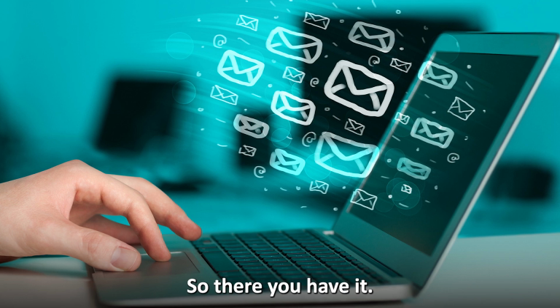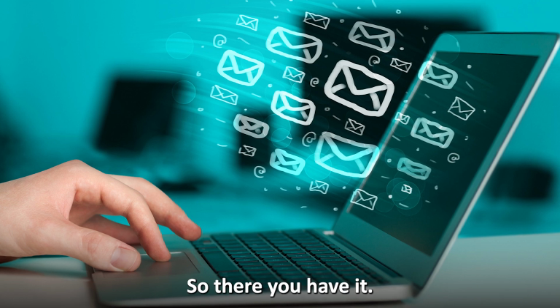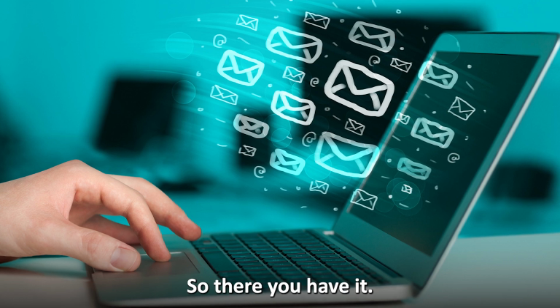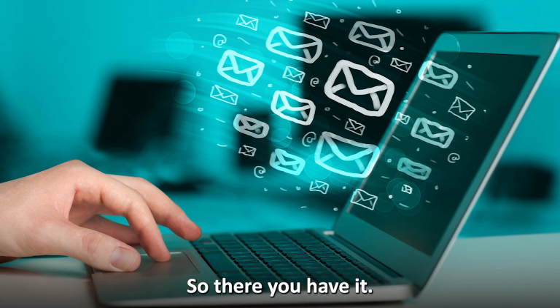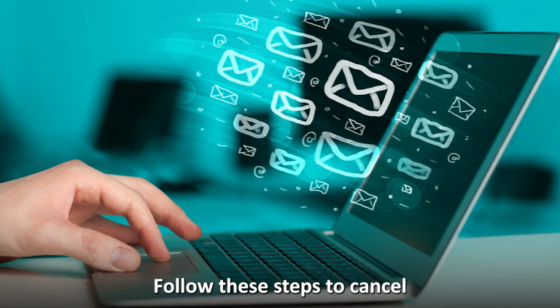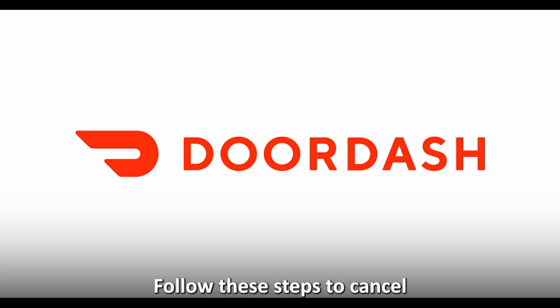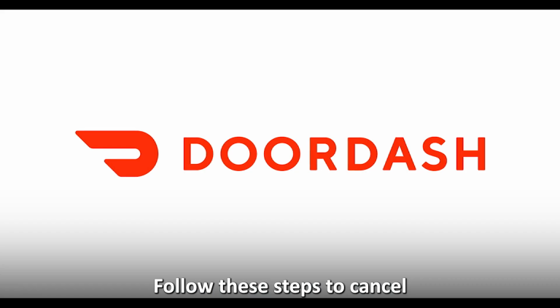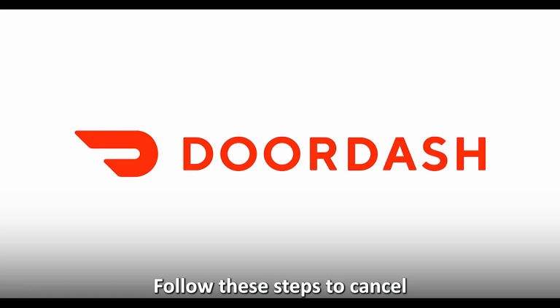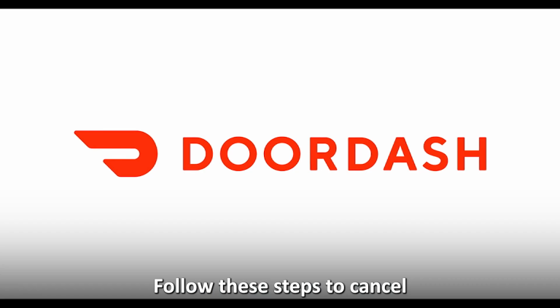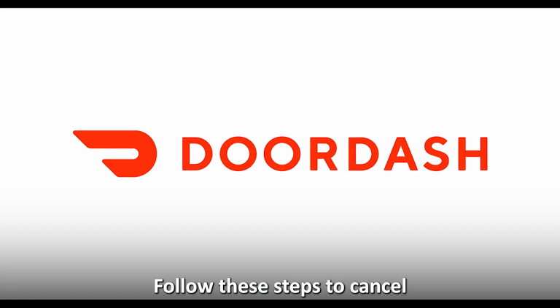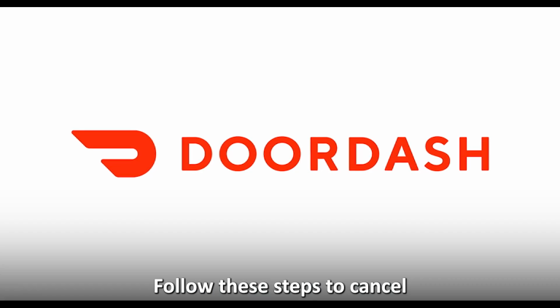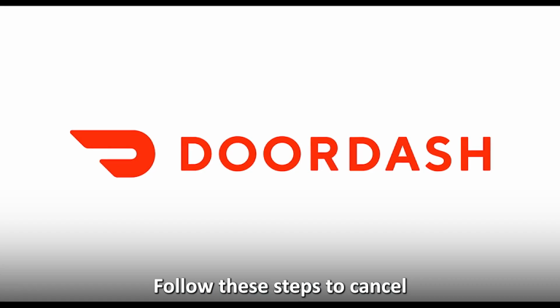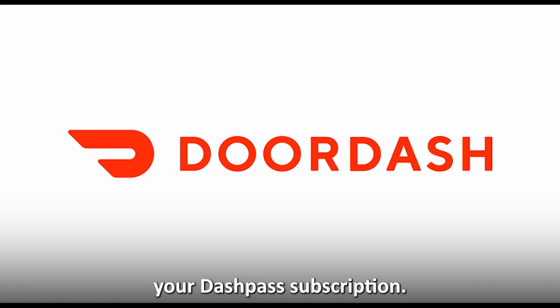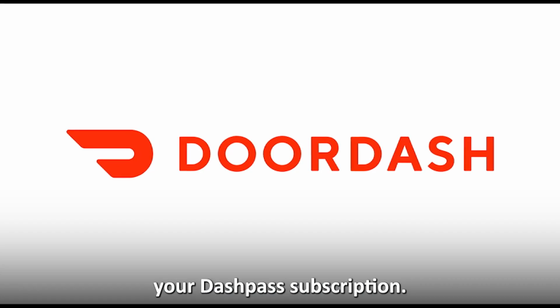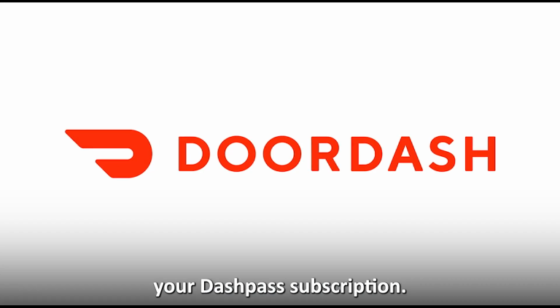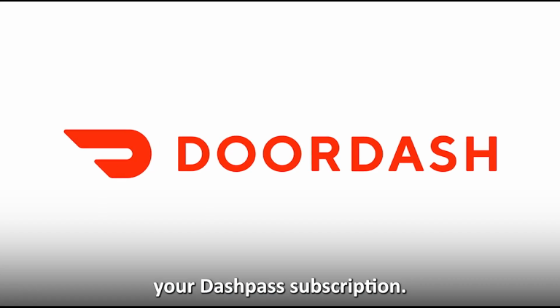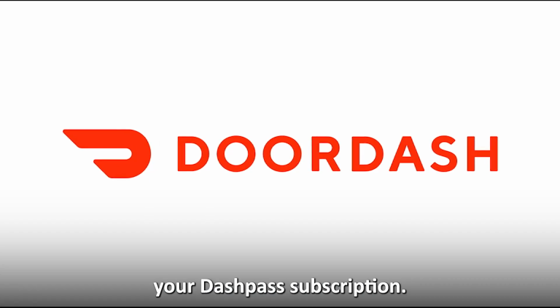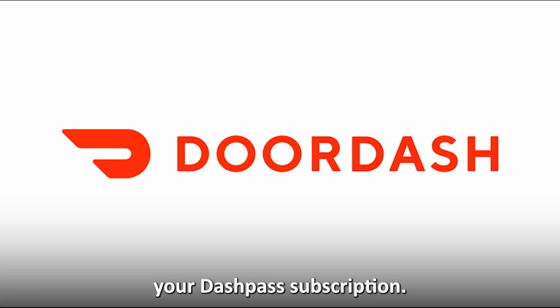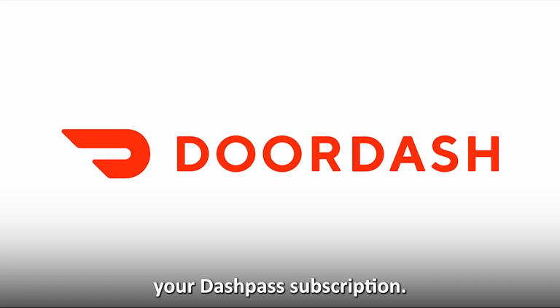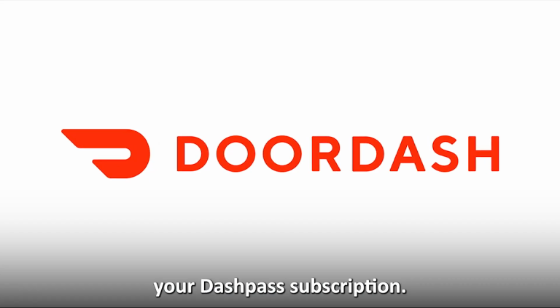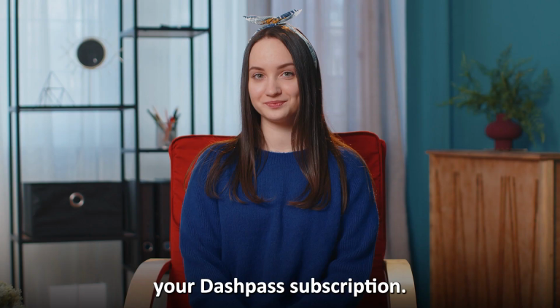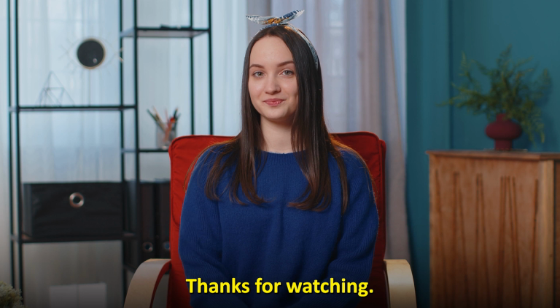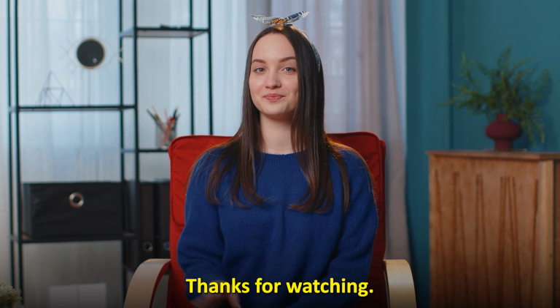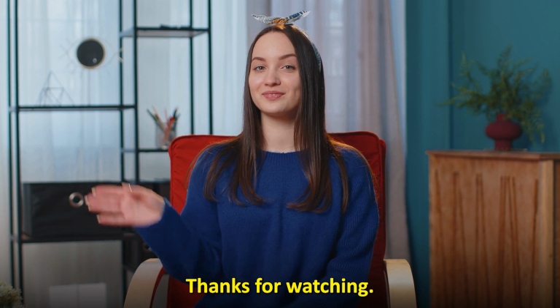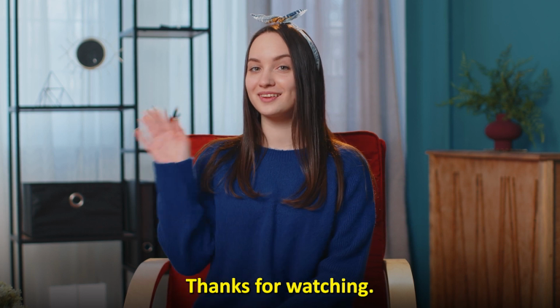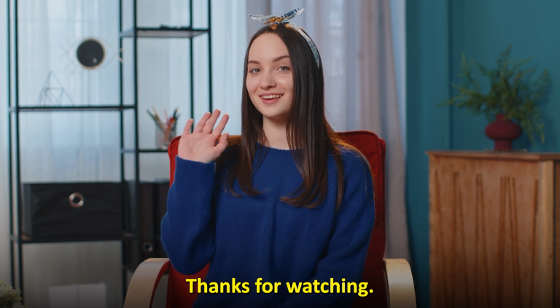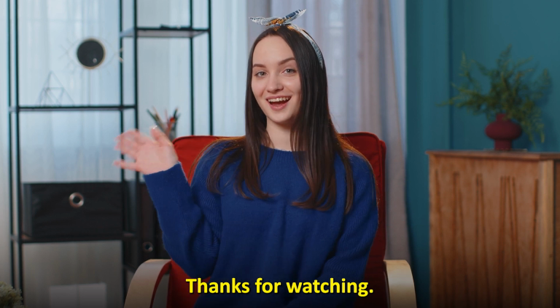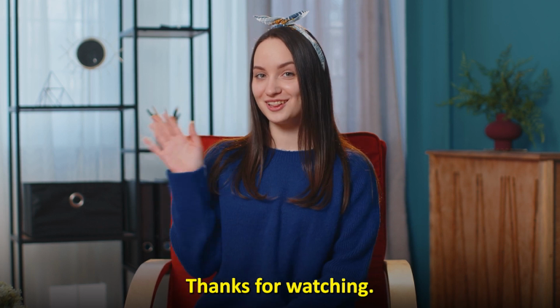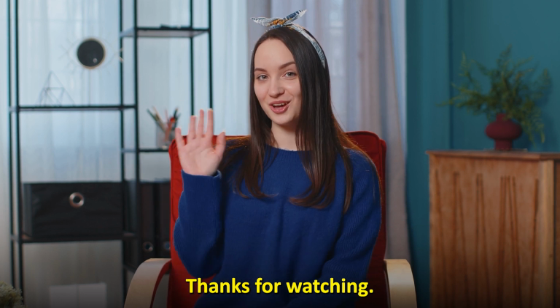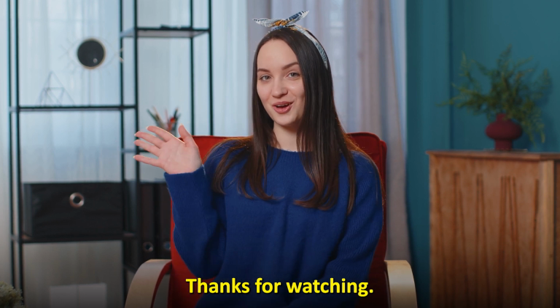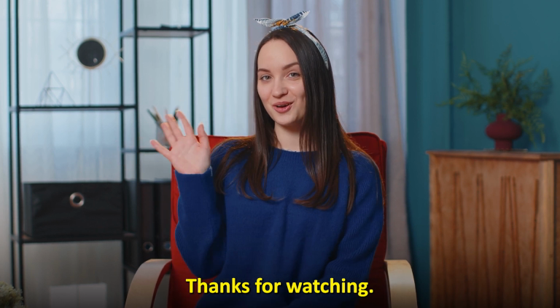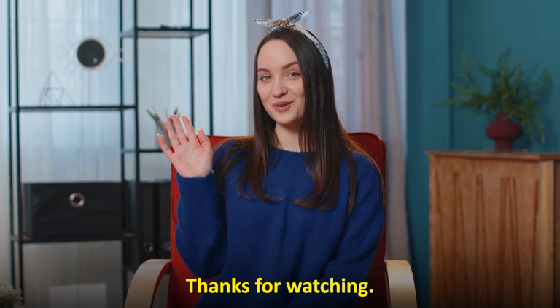So, there you have it. Follow these steps to cancel your DashPass subscription. Thanks for watching — till next time.